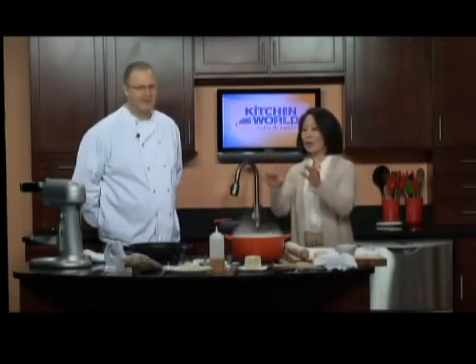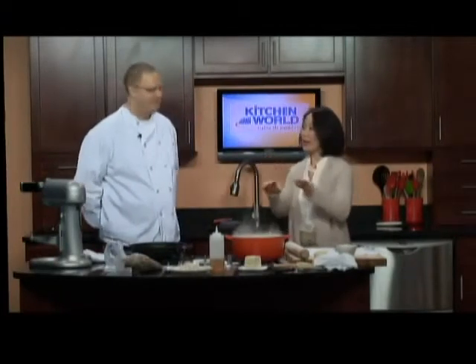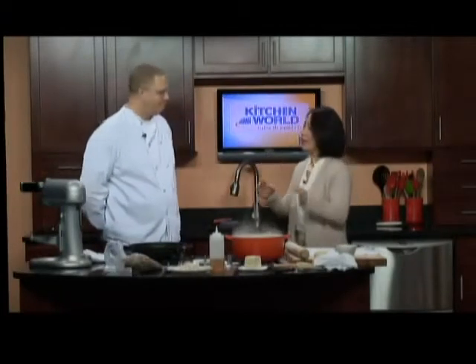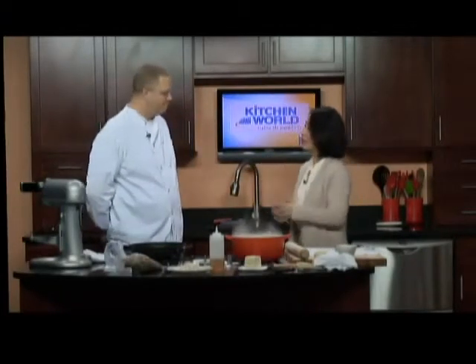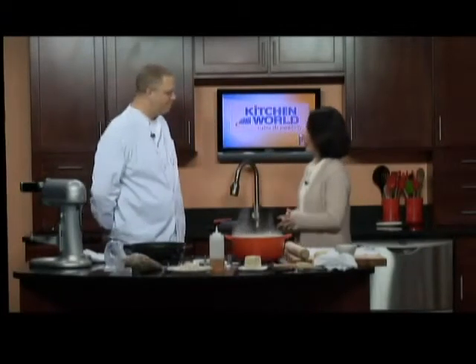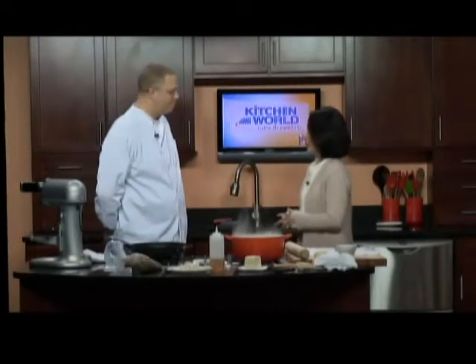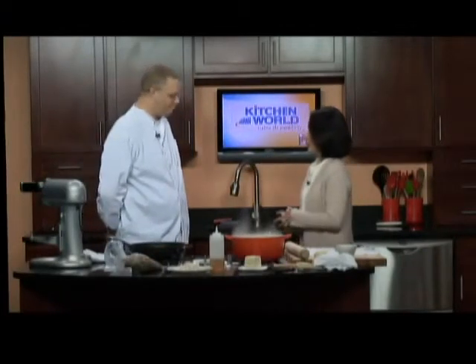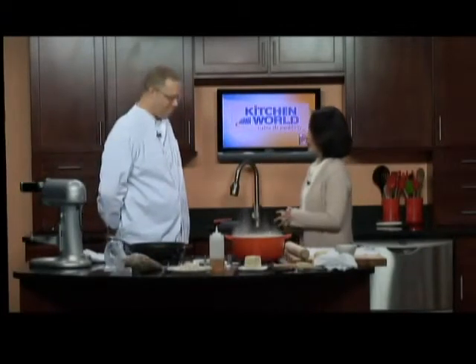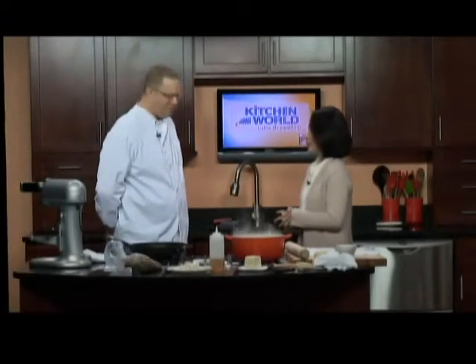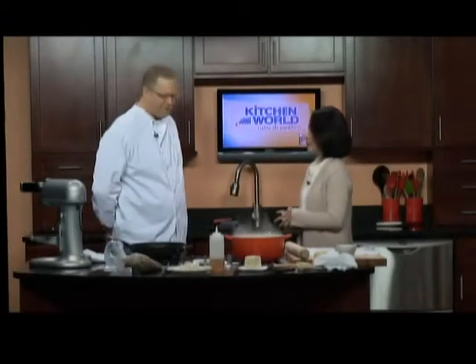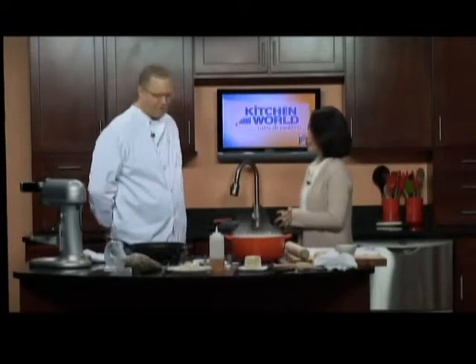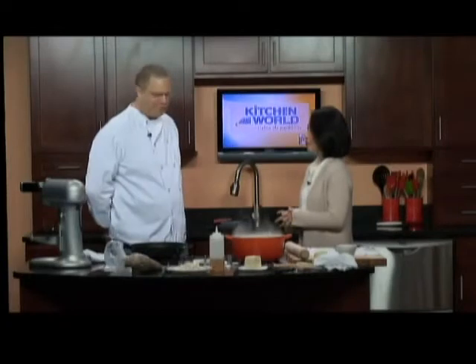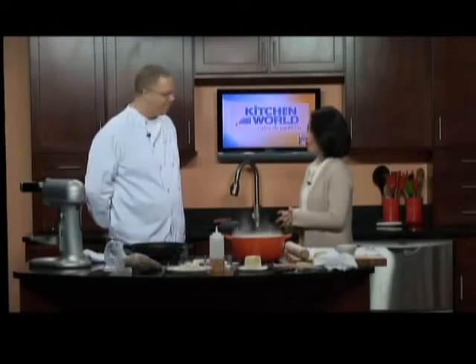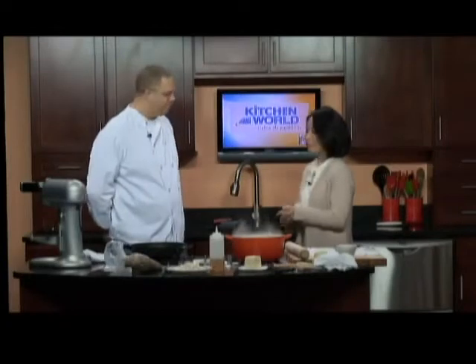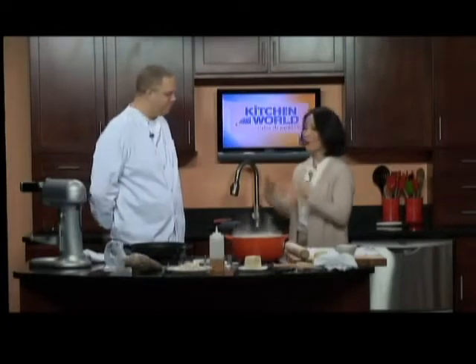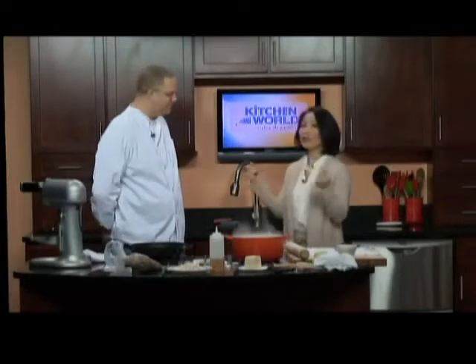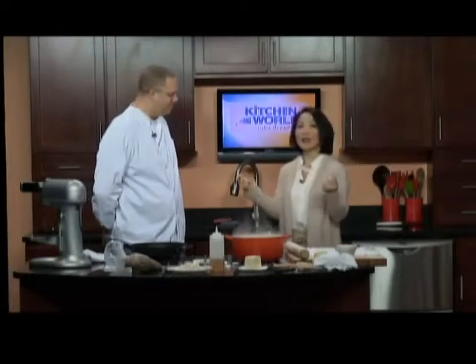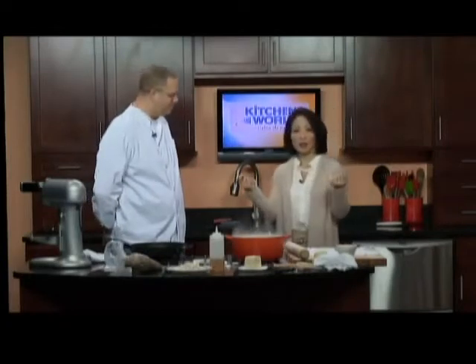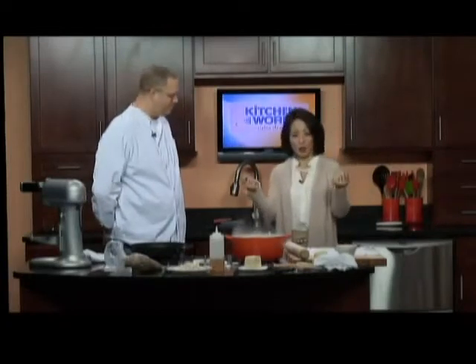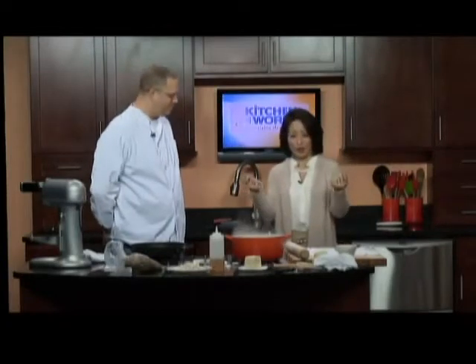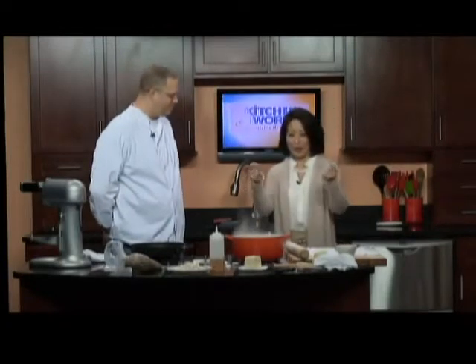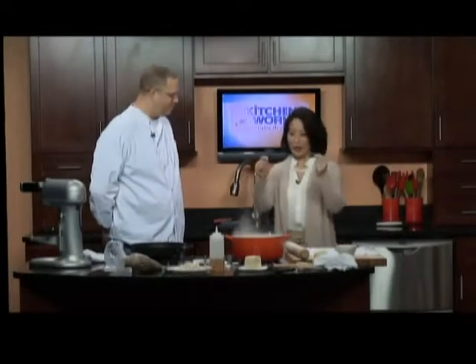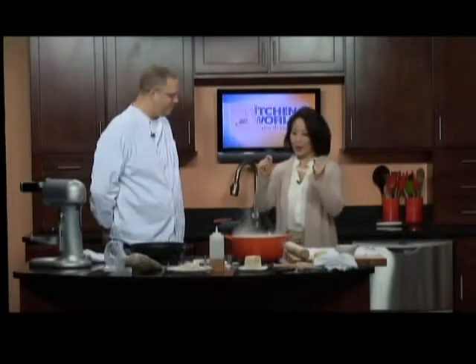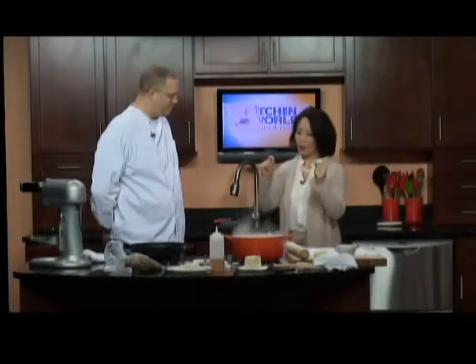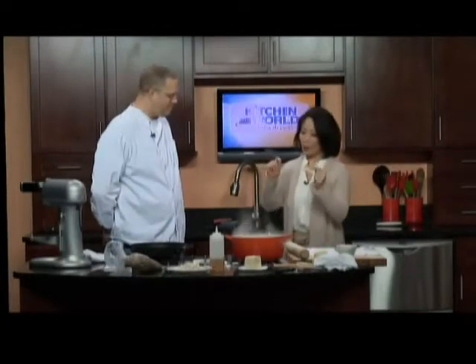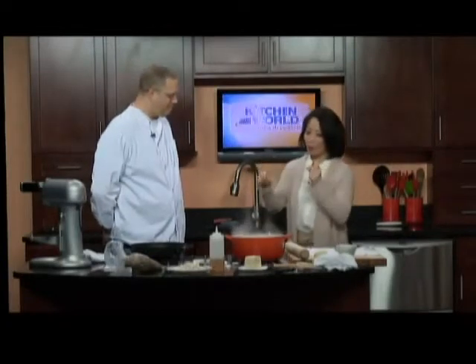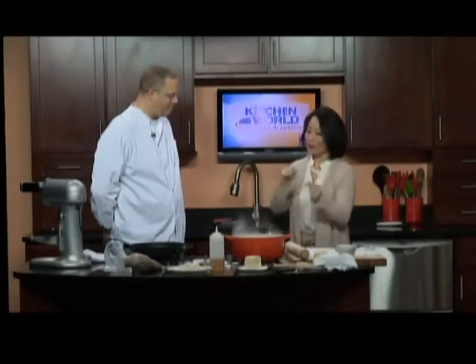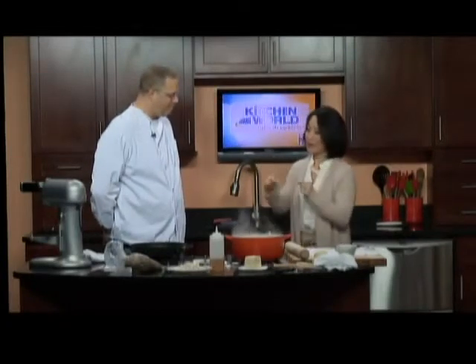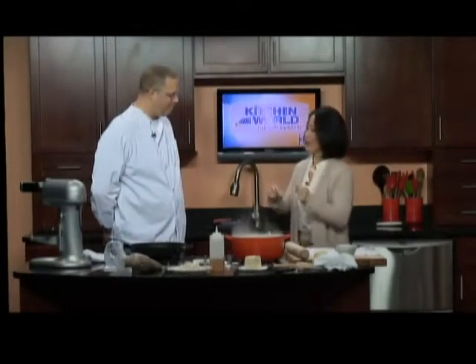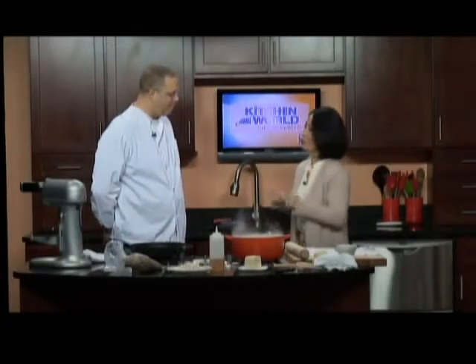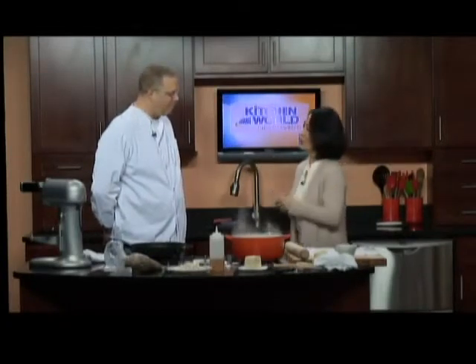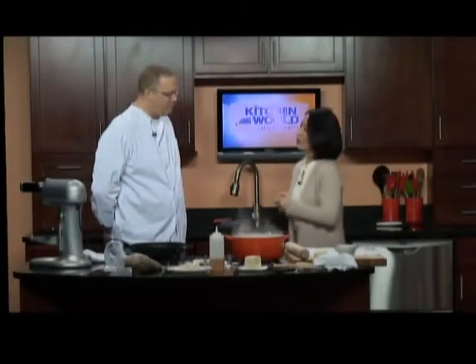We're making agnolotti — veal agnolotti. What are the basics of it? What do you need?